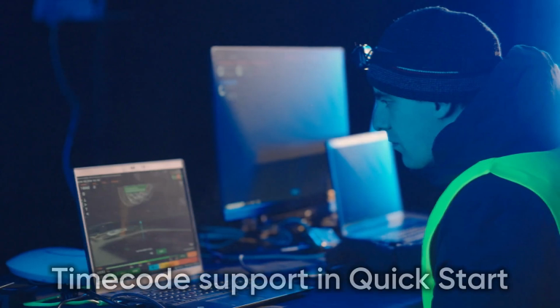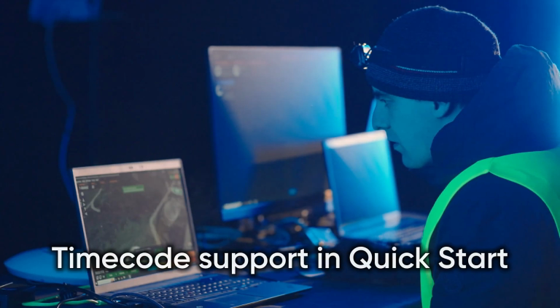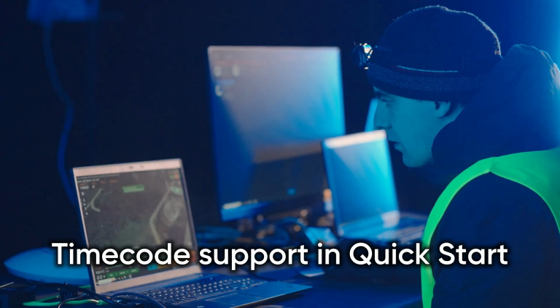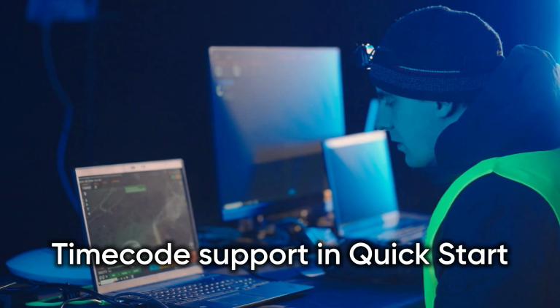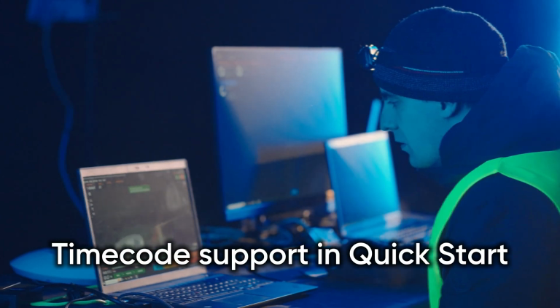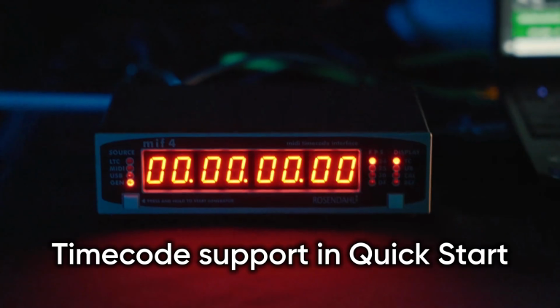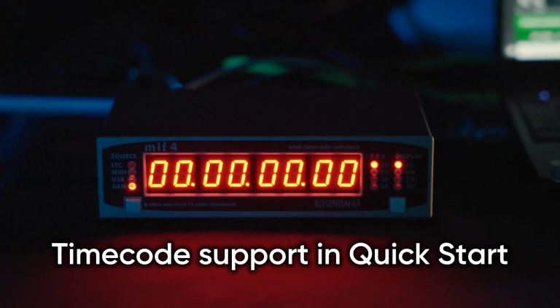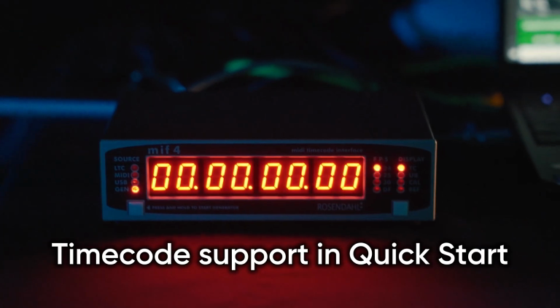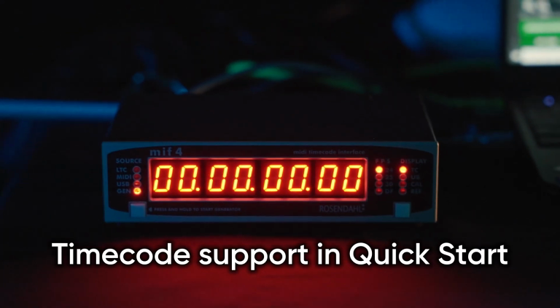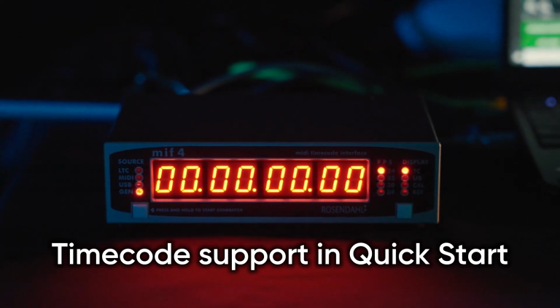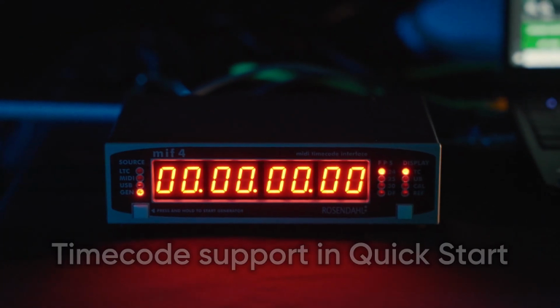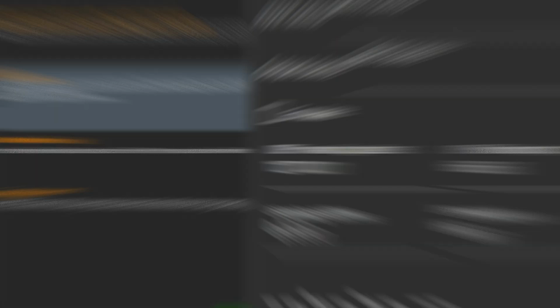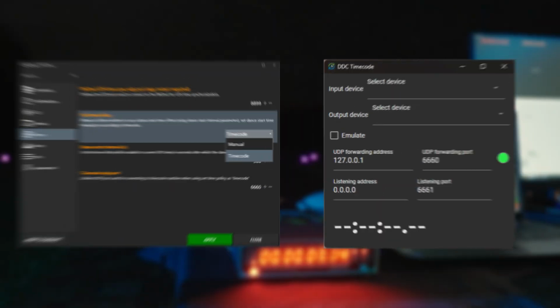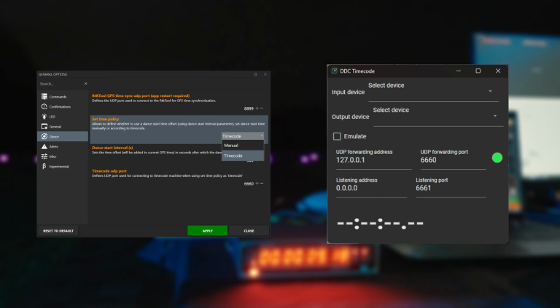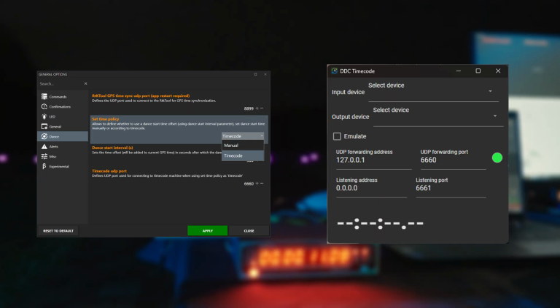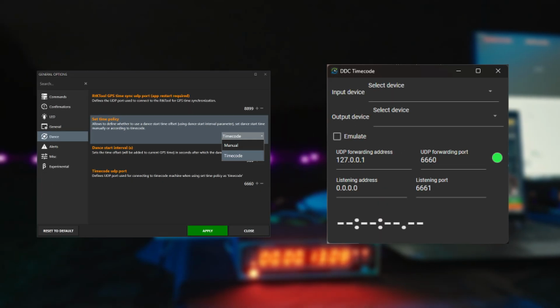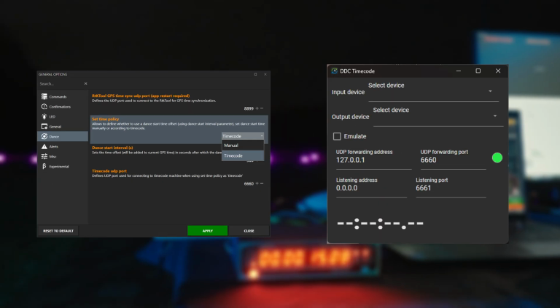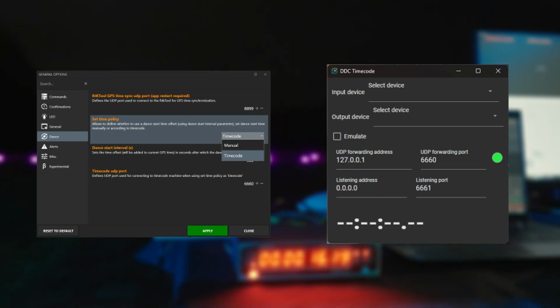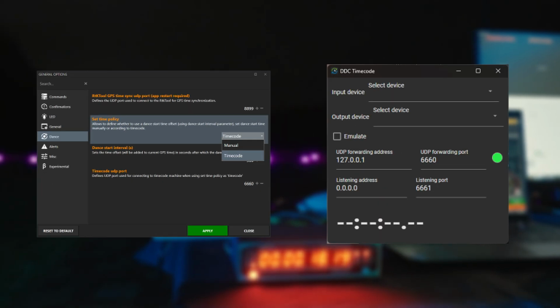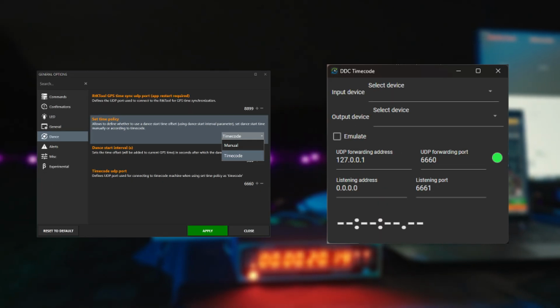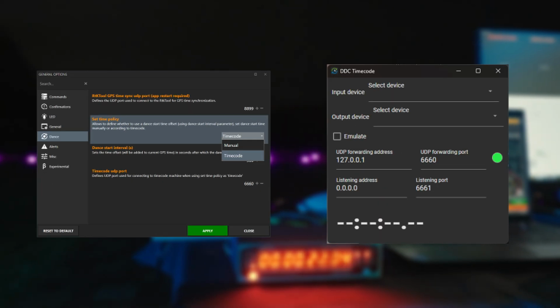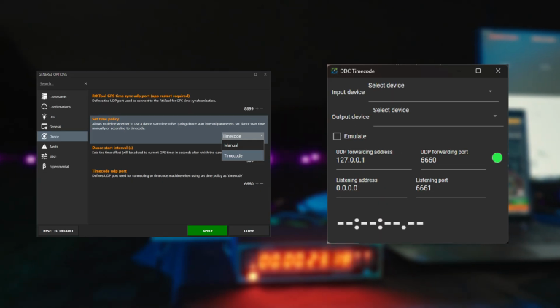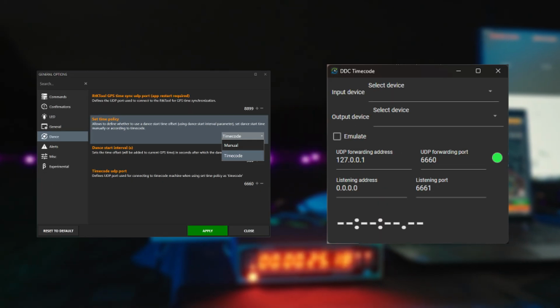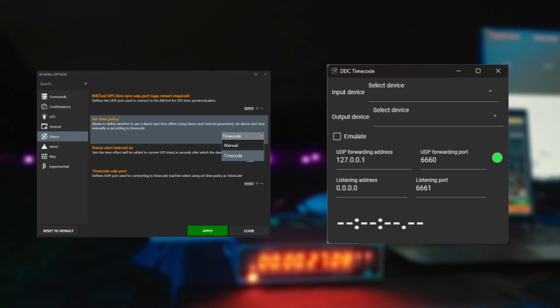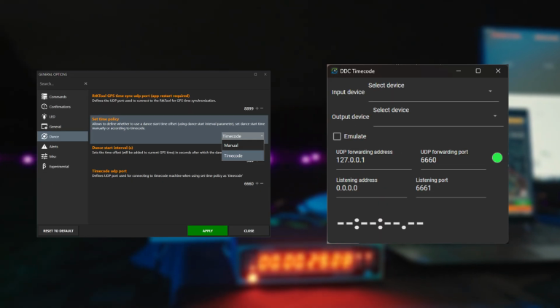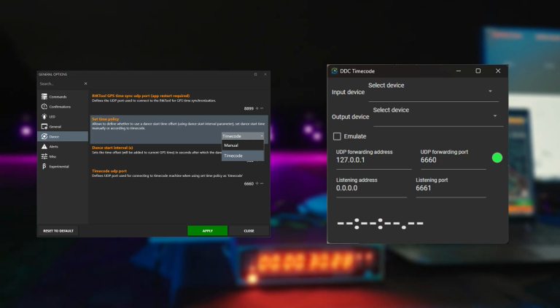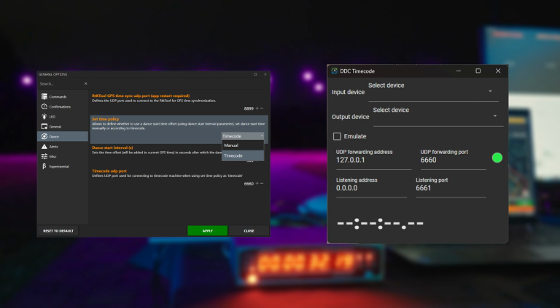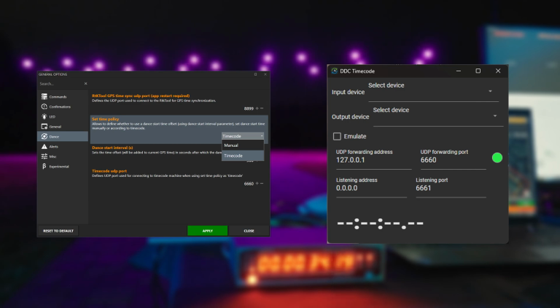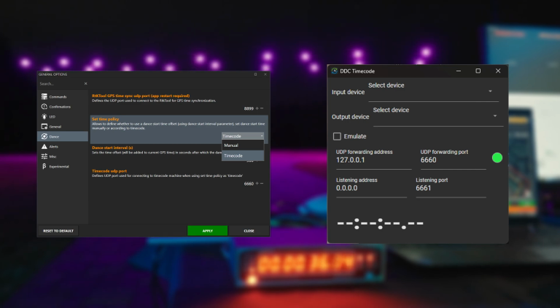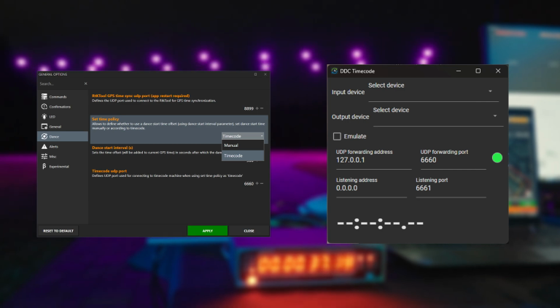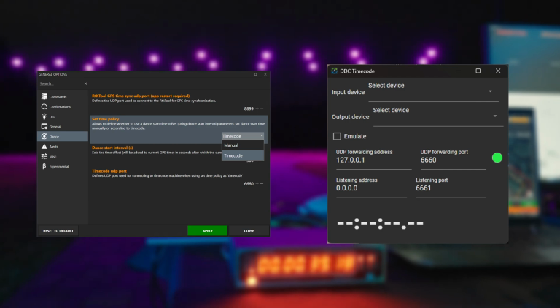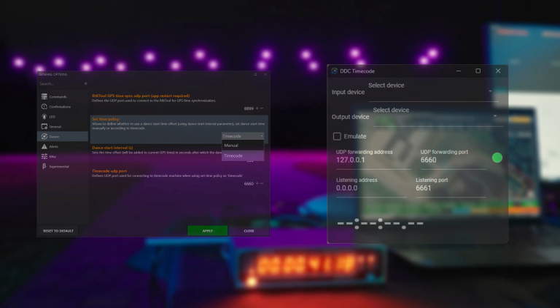Now, with timecode support and quick start, syncing your drone show with music, lighting, or video is easier than ever.